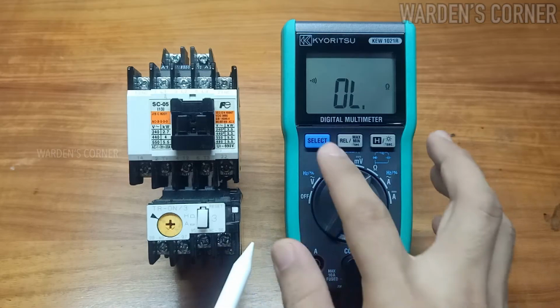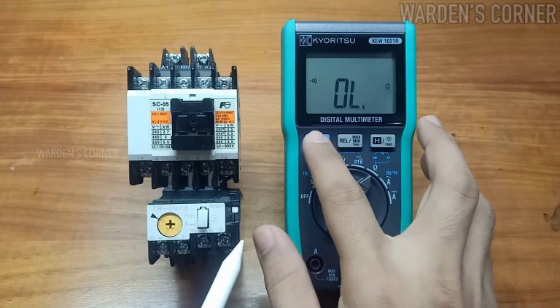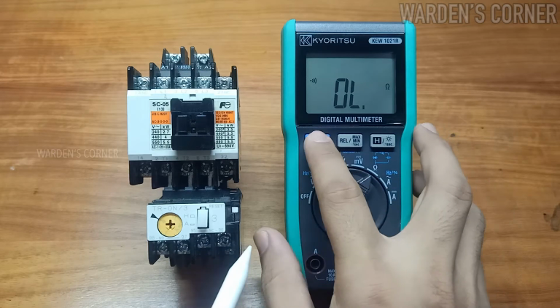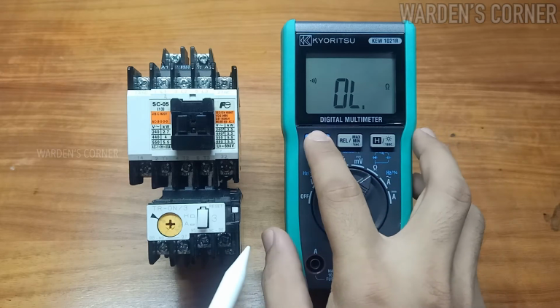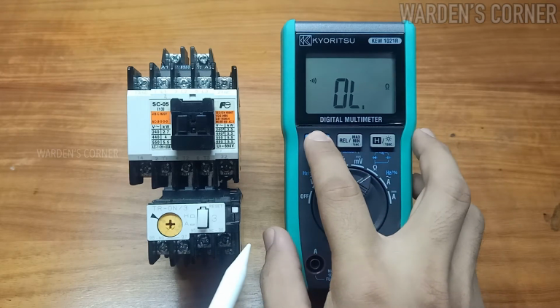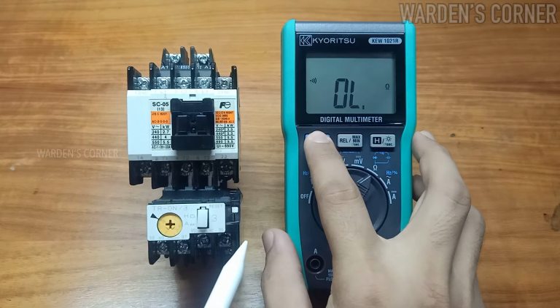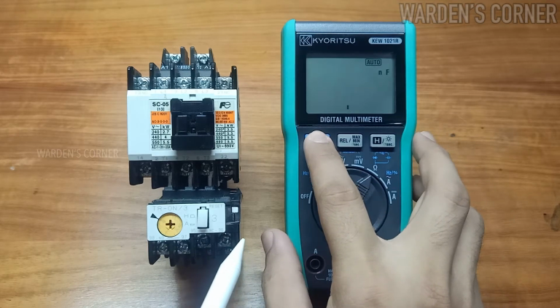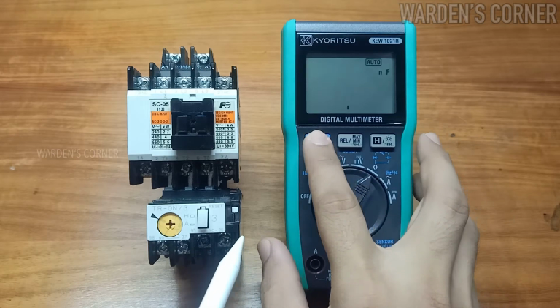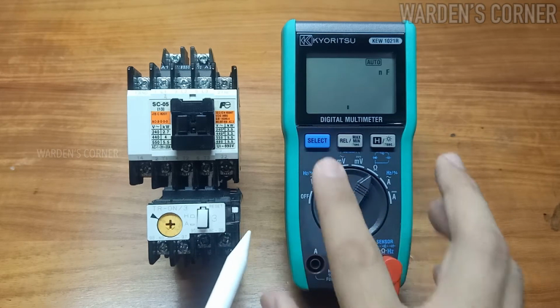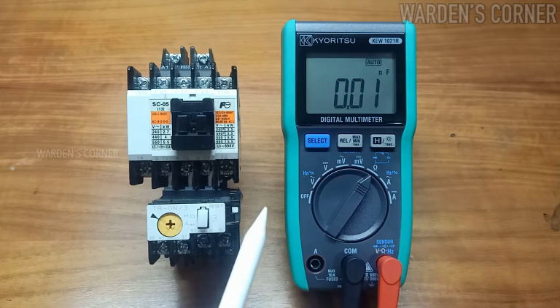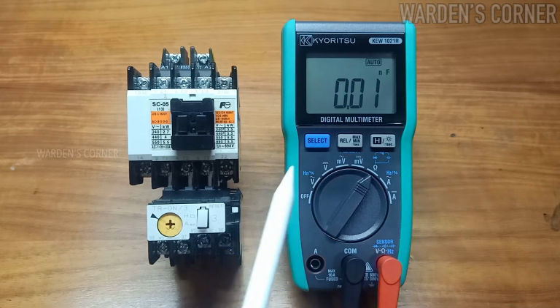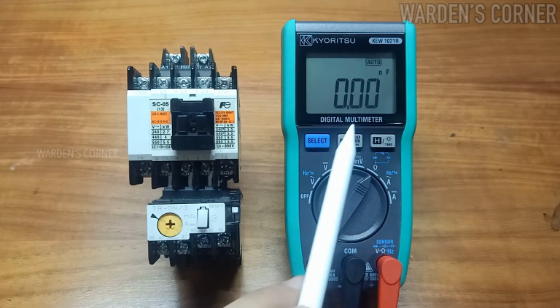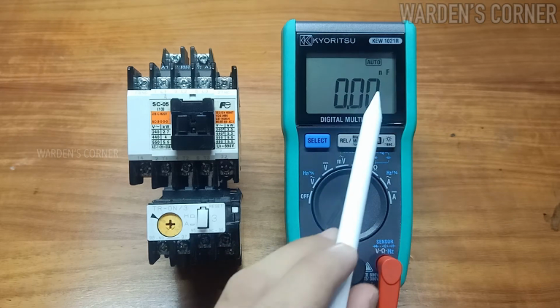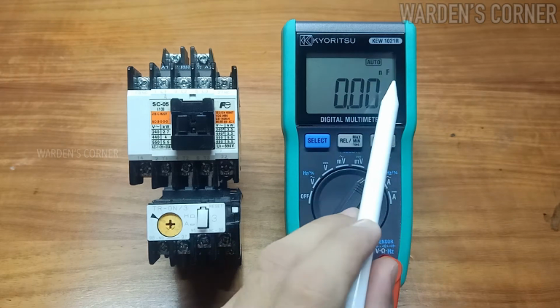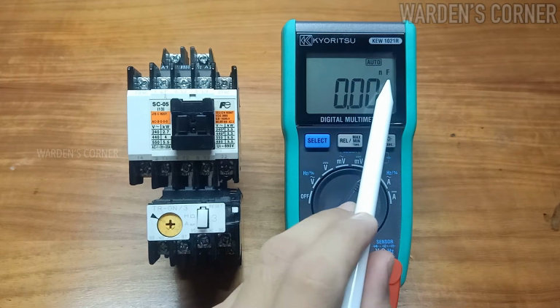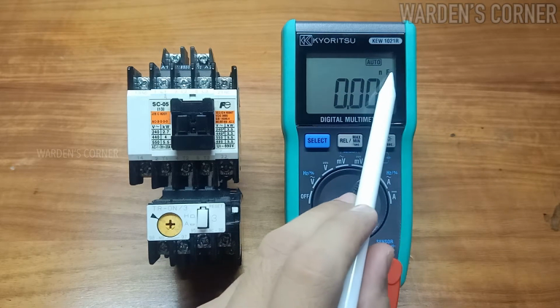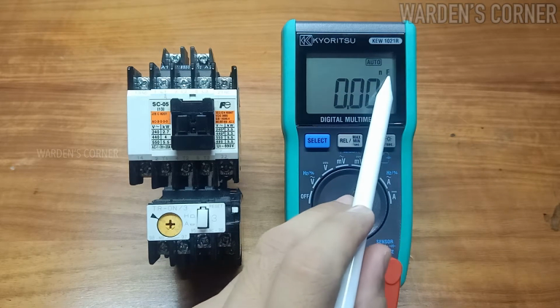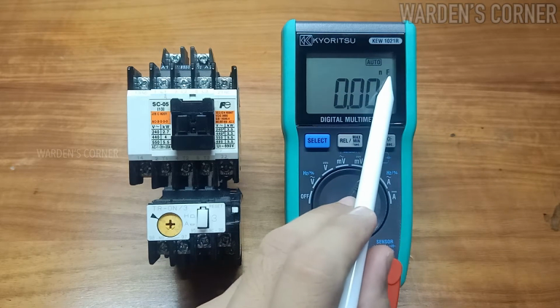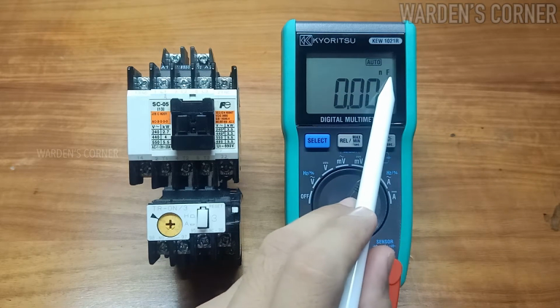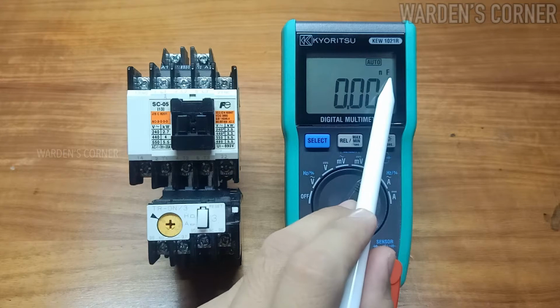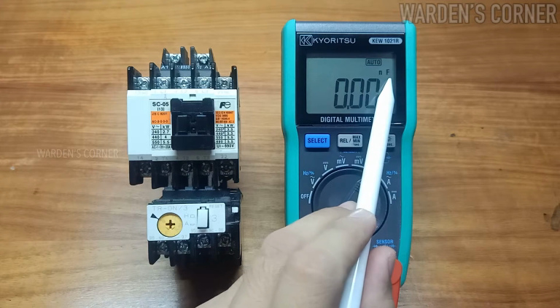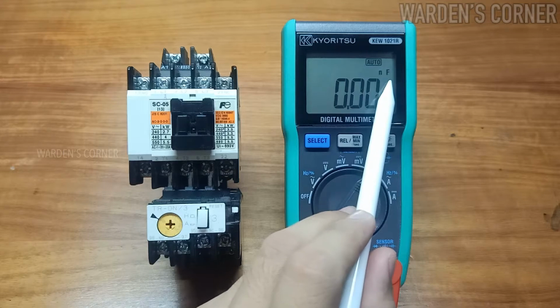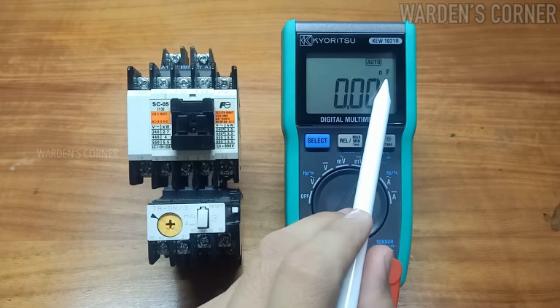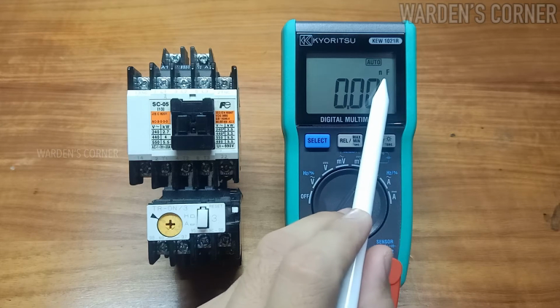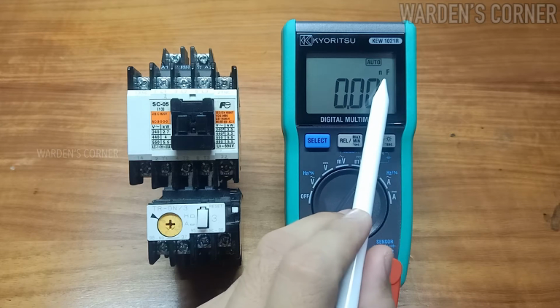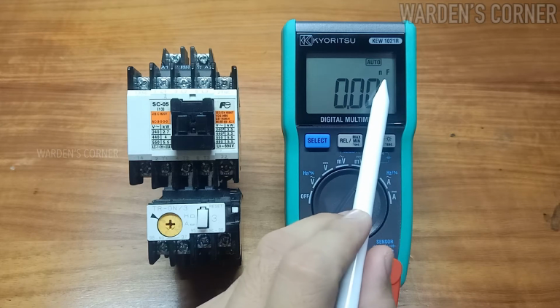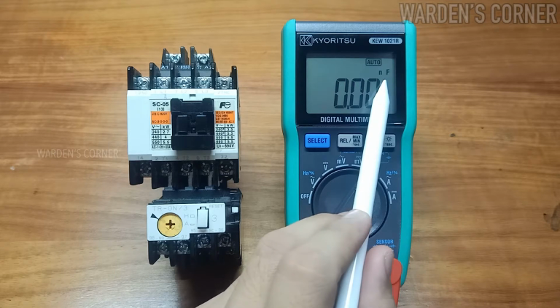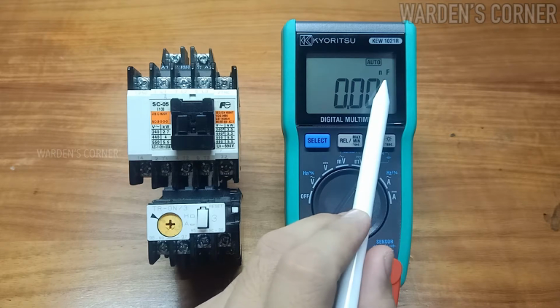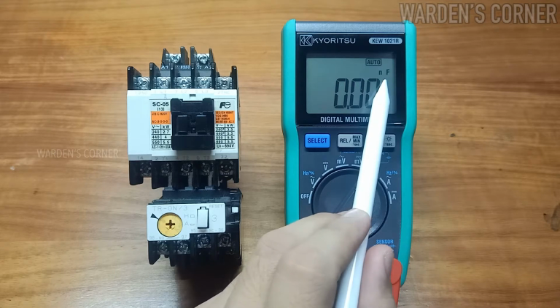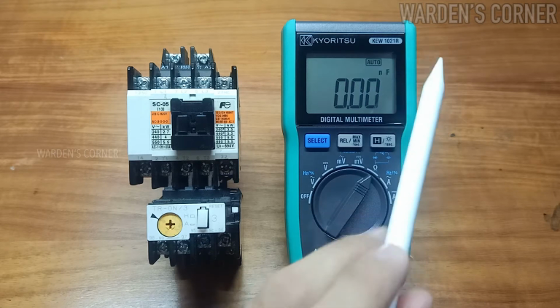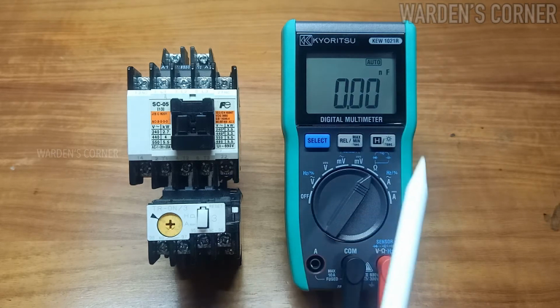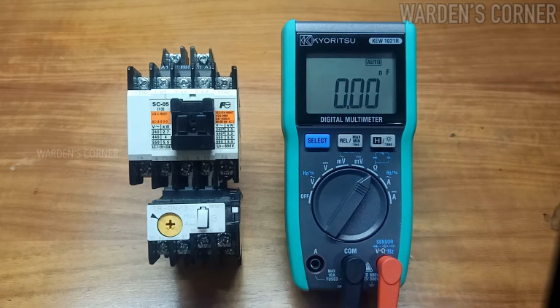And last, capacitance measurement — a nanofarad symbol will appear on the LCD.